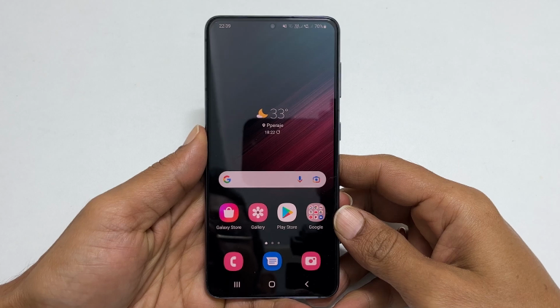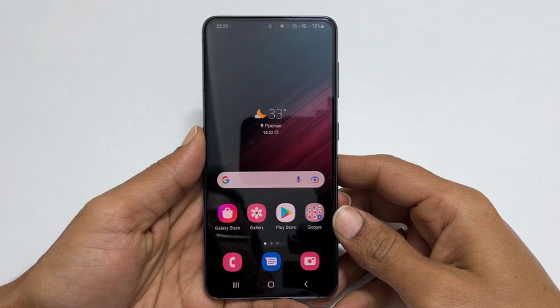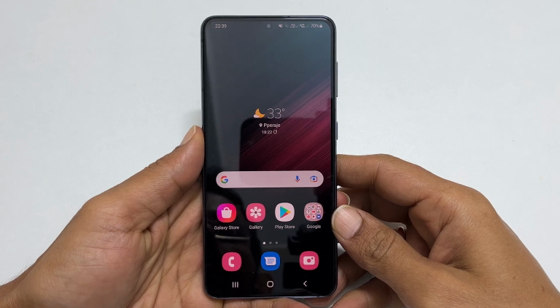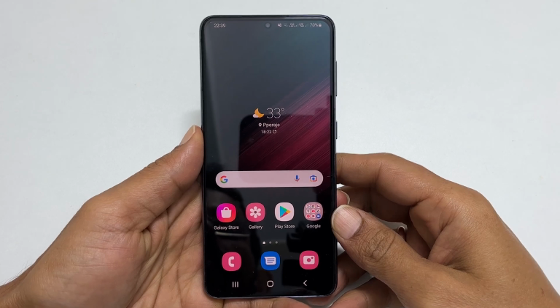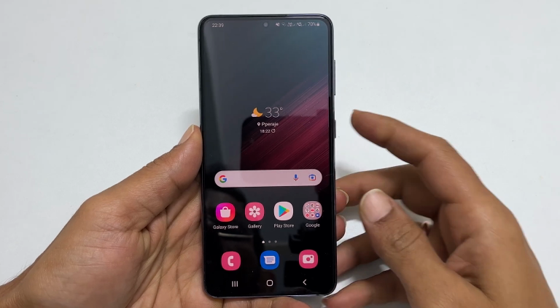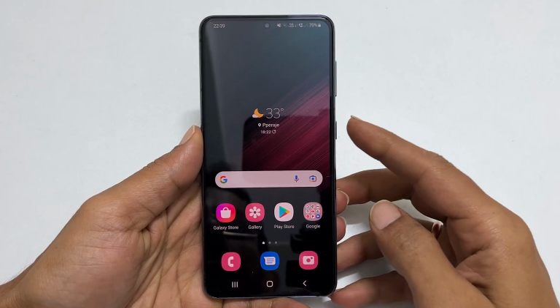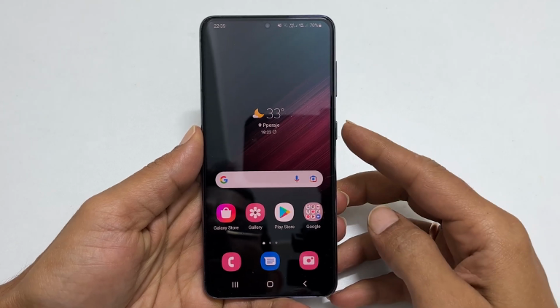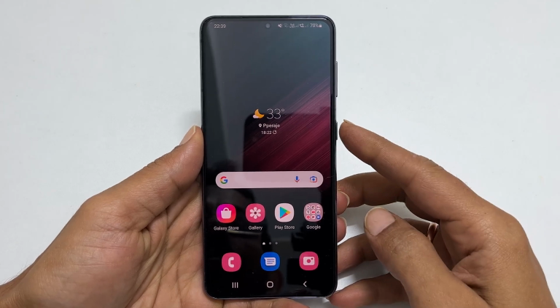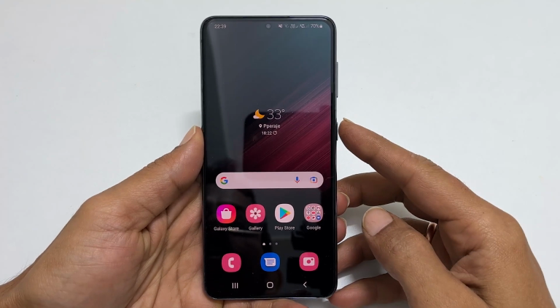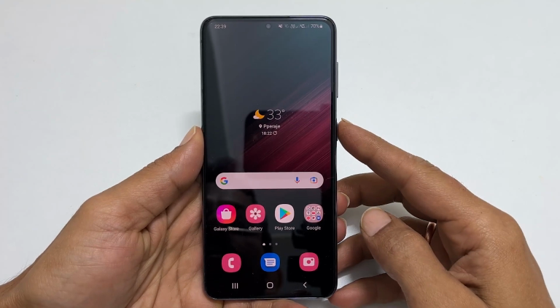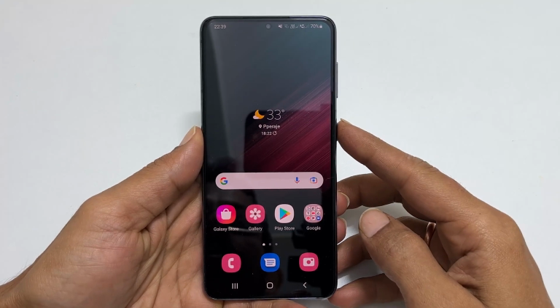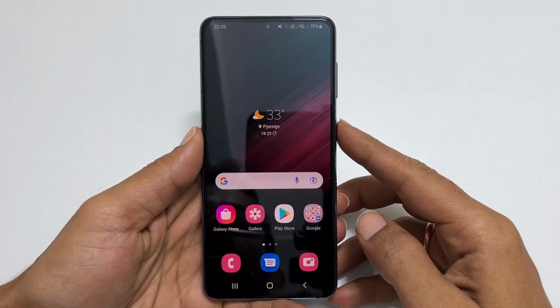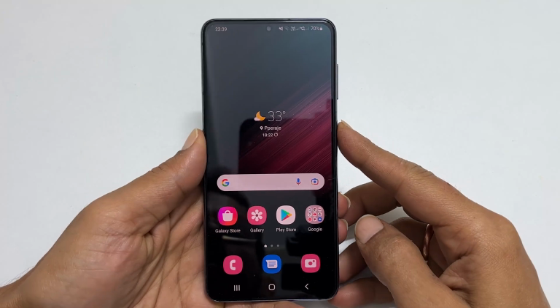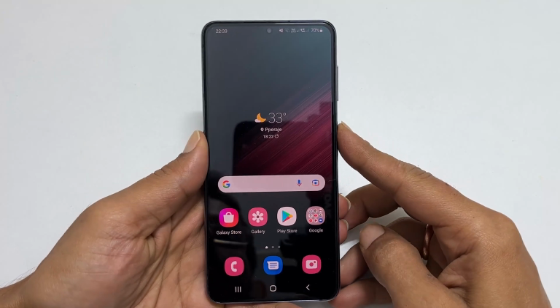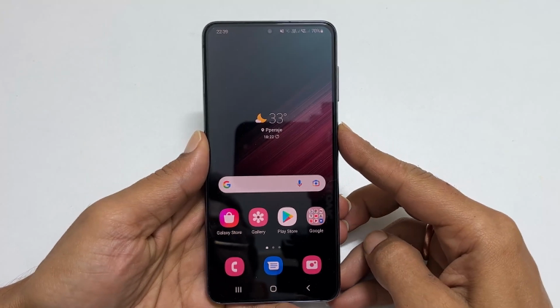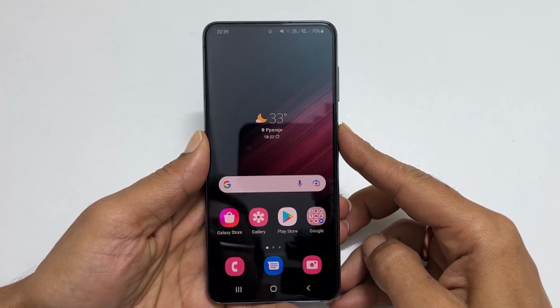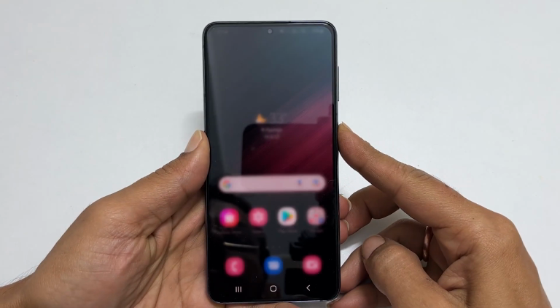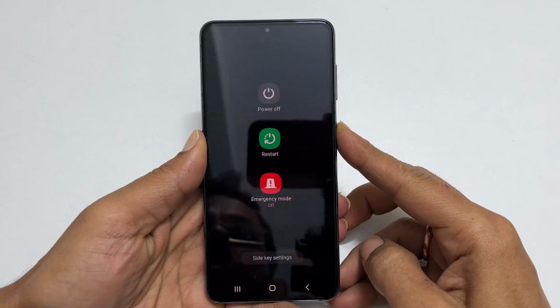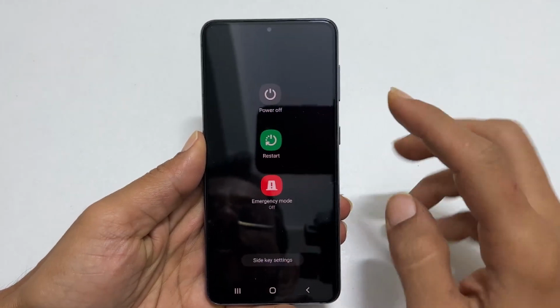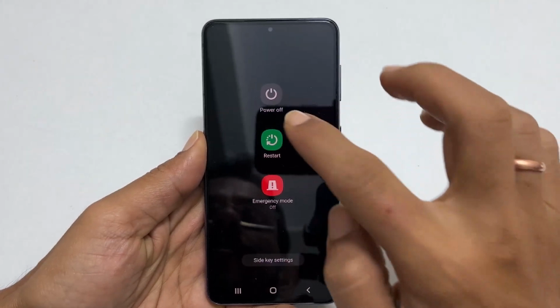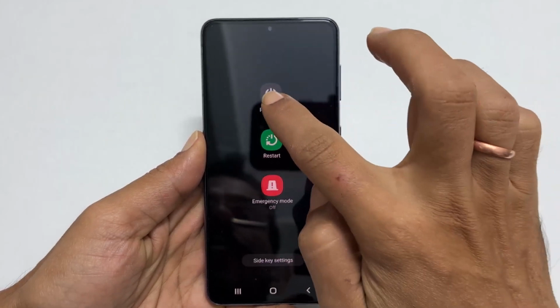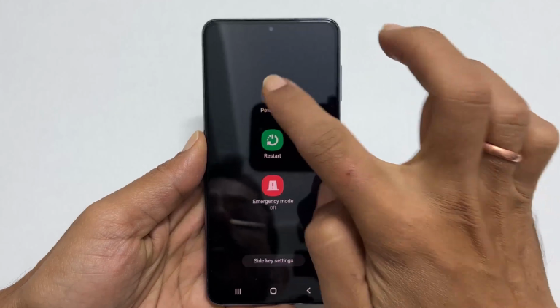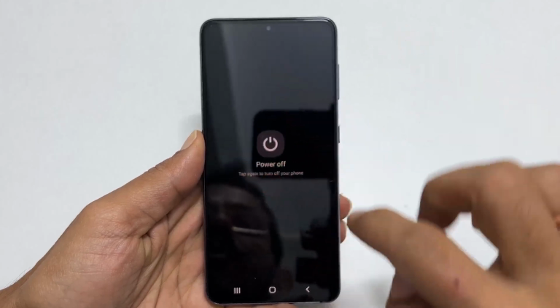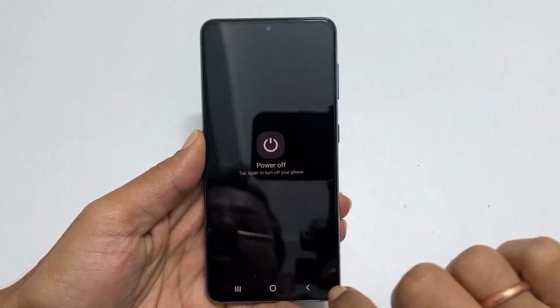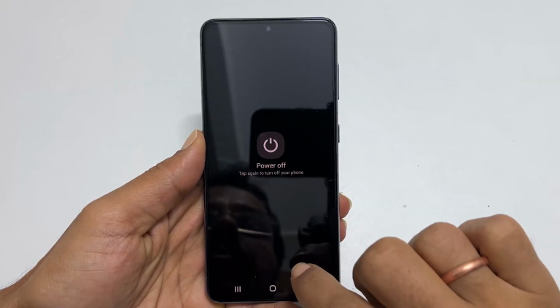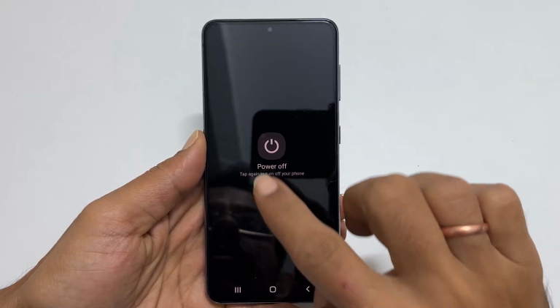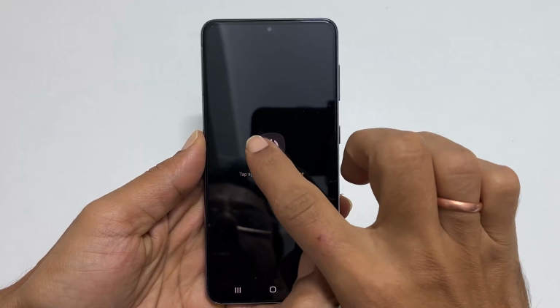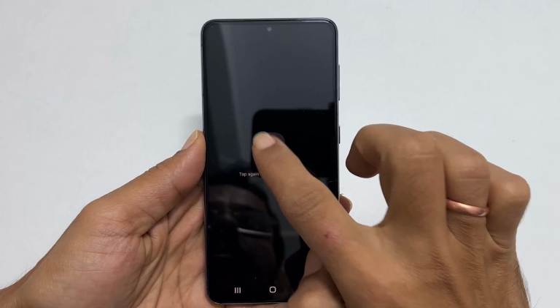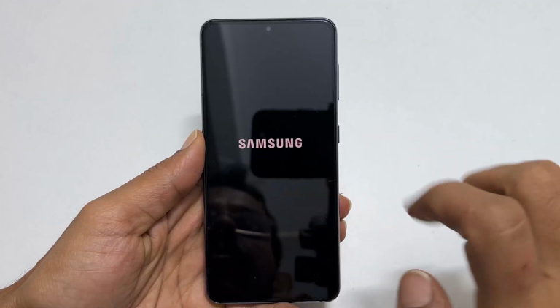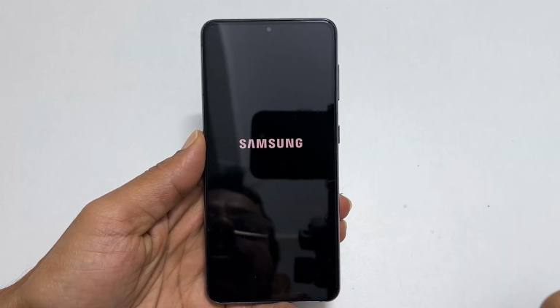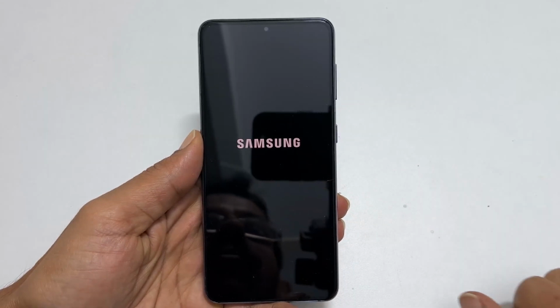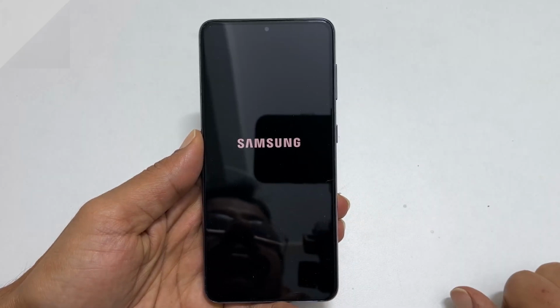Hi, welcome to the channel. In this video, I will share how to power off Samsung Galaxy S22 using the side key.